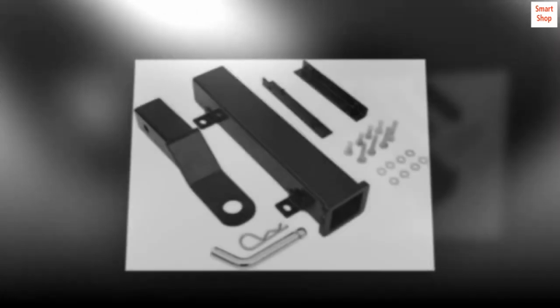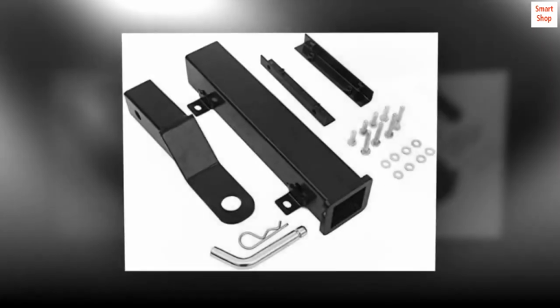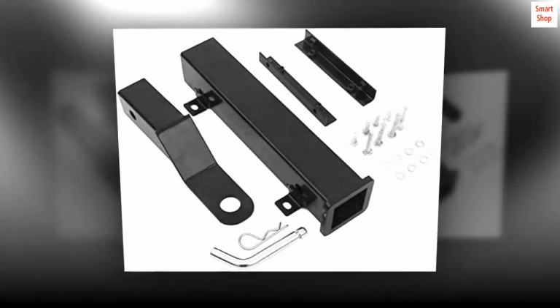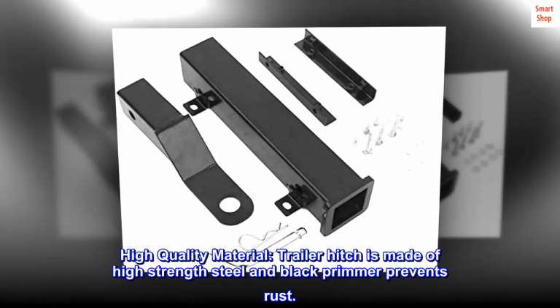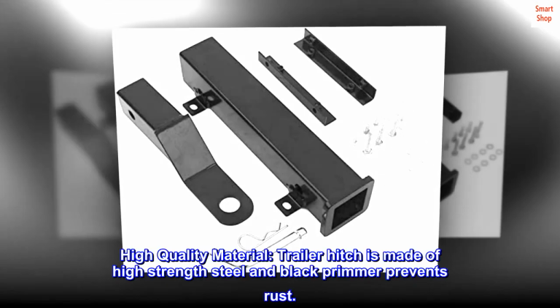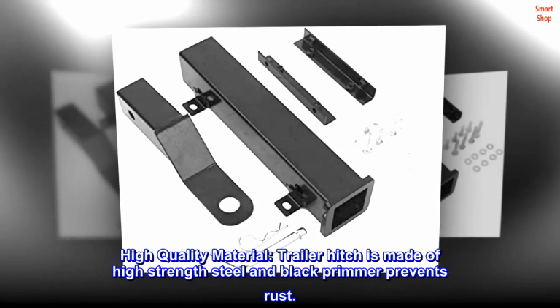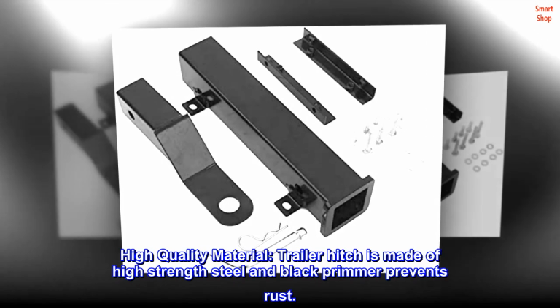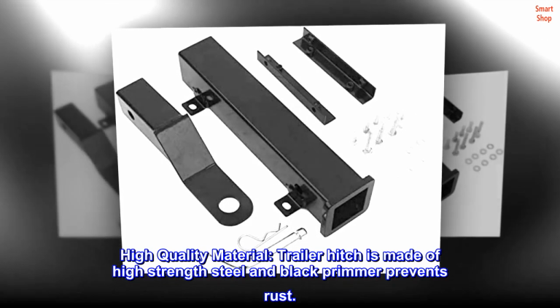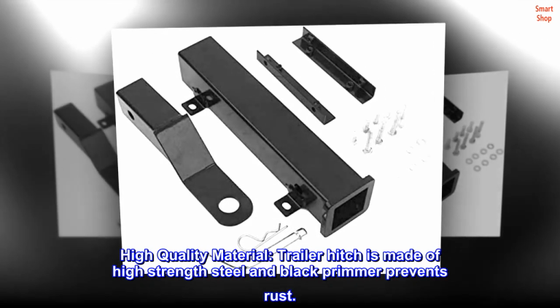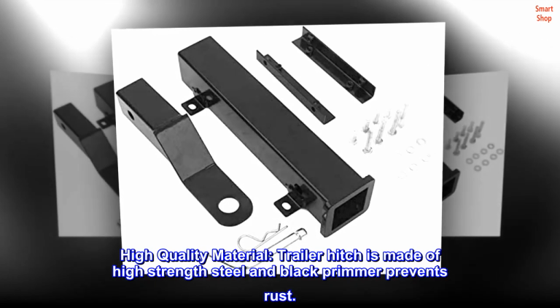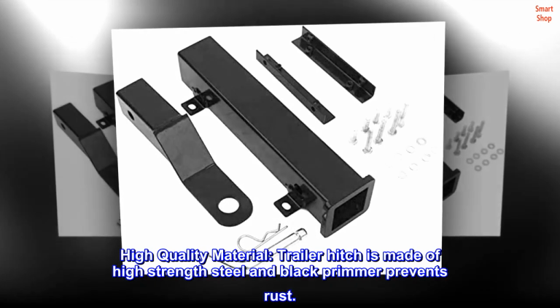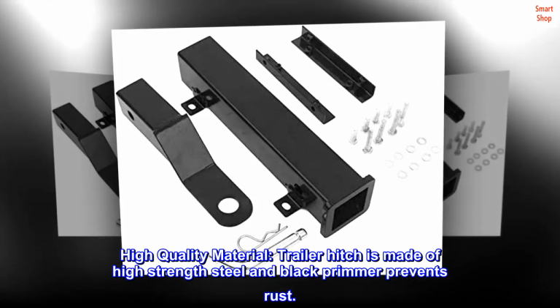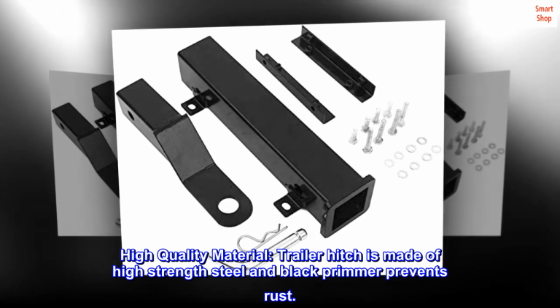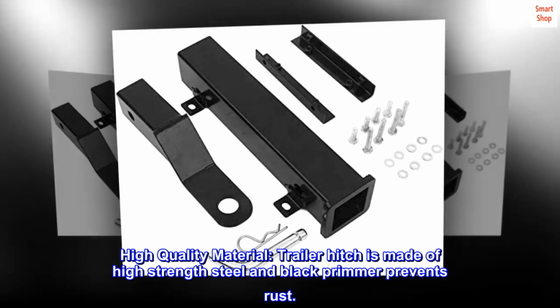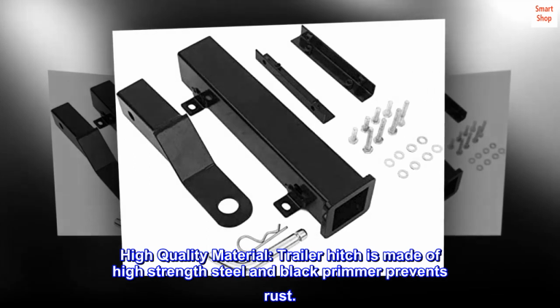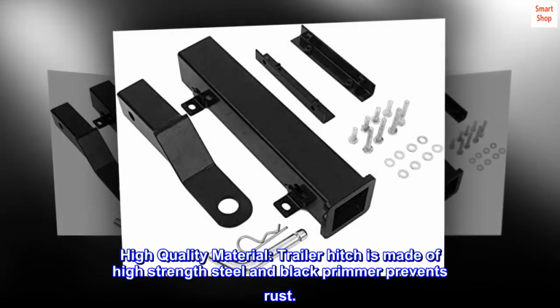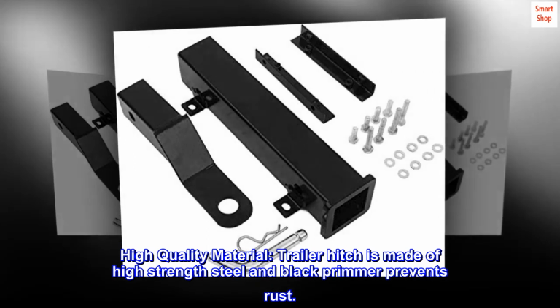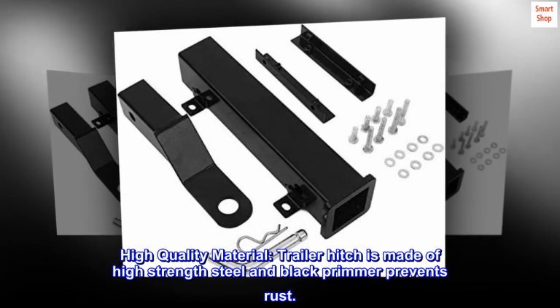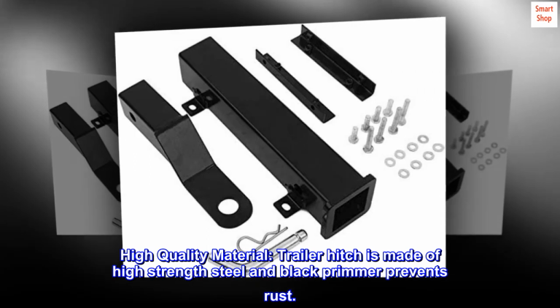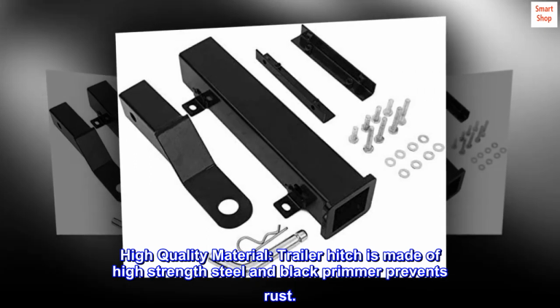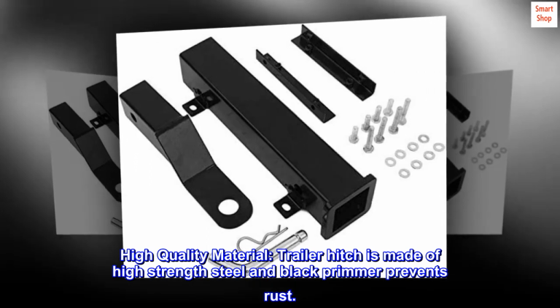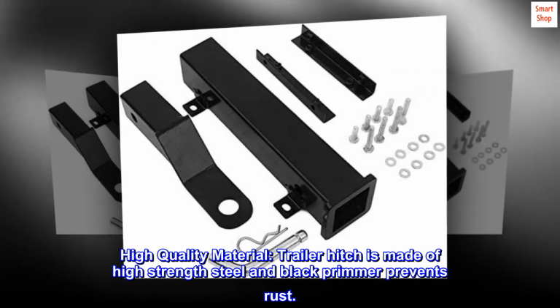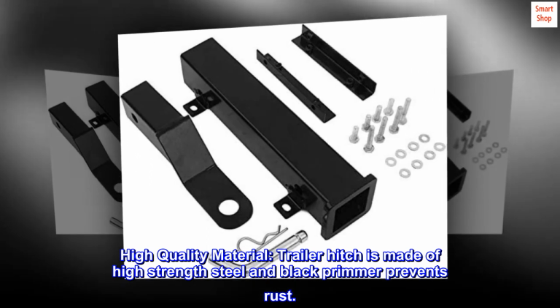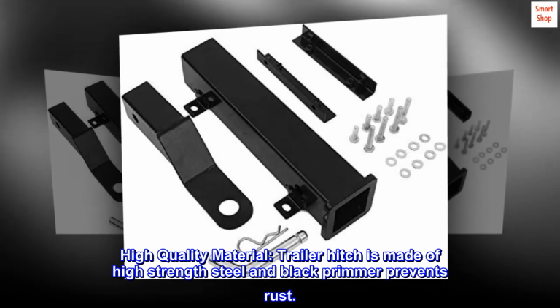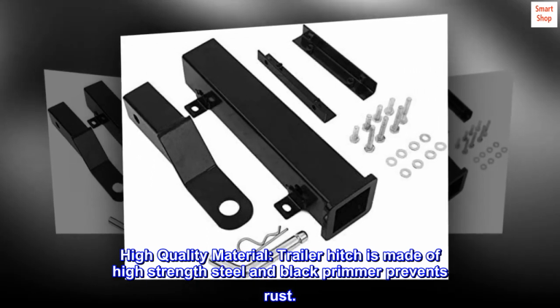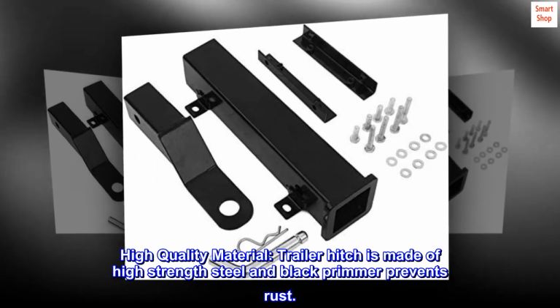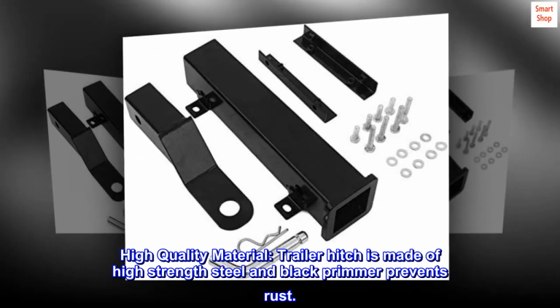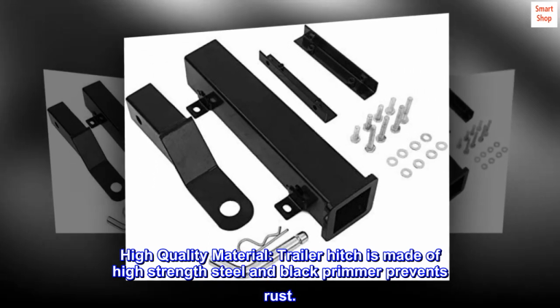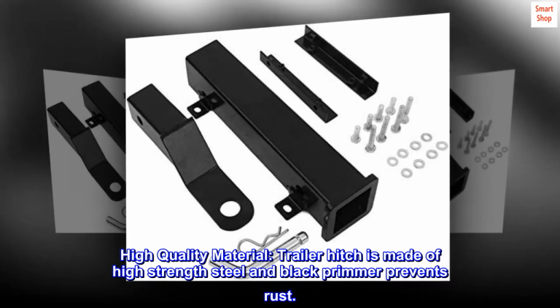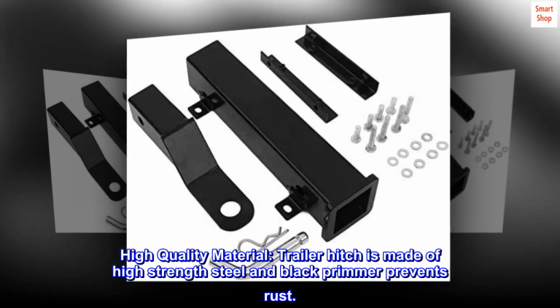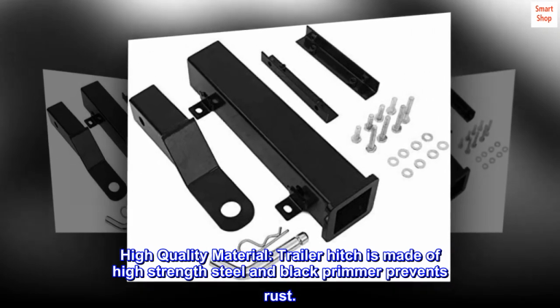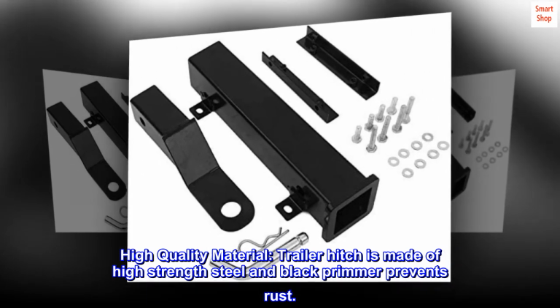High quality material. The trailer hitch is made of high strength steel and black primer prevents rust.